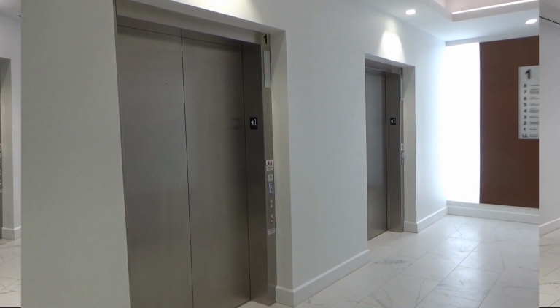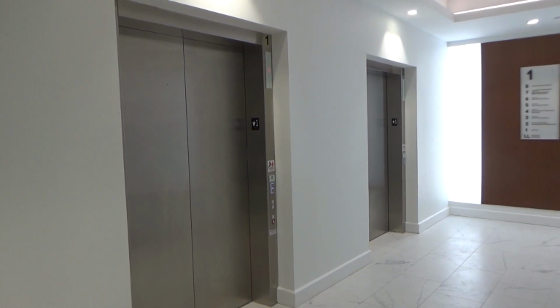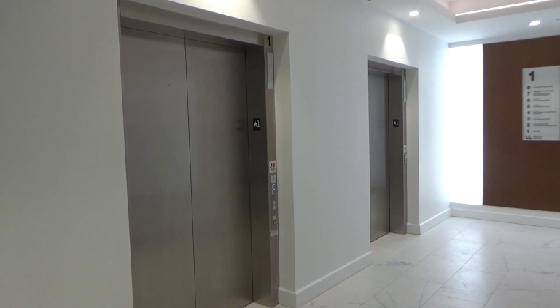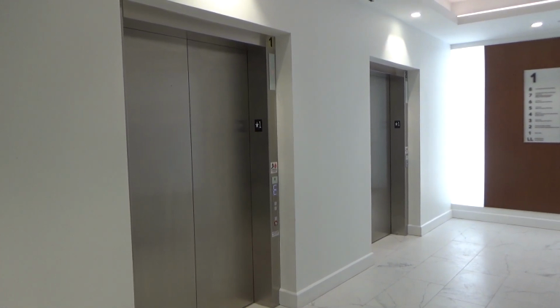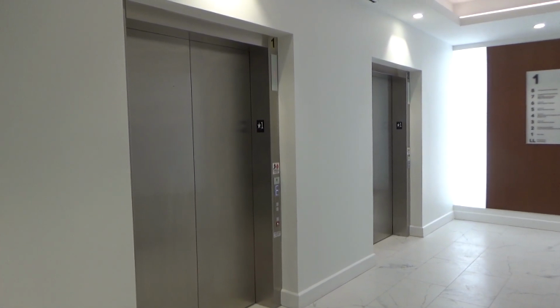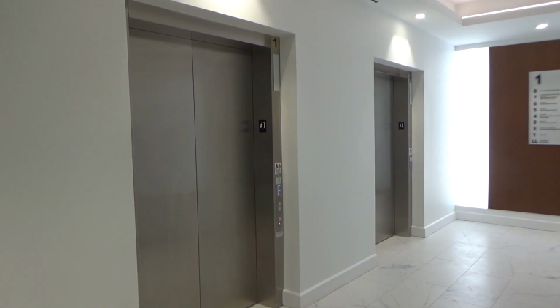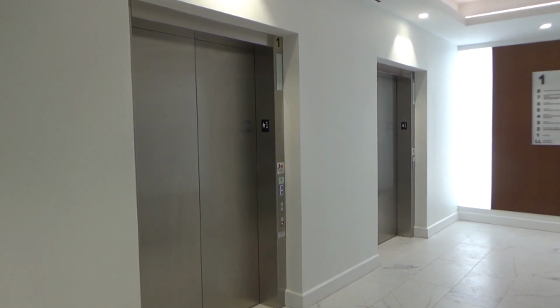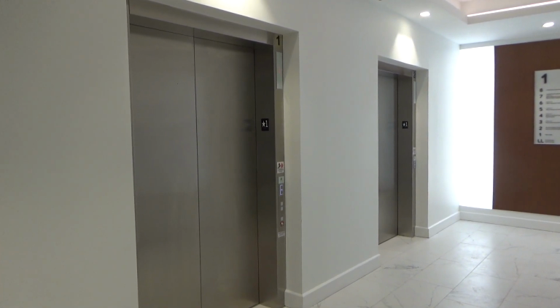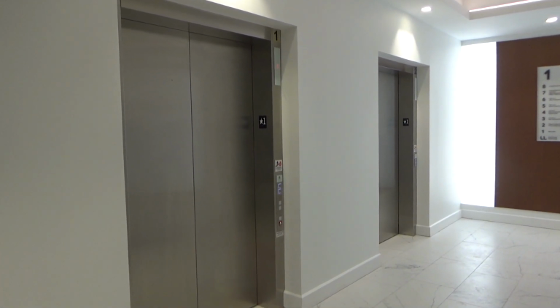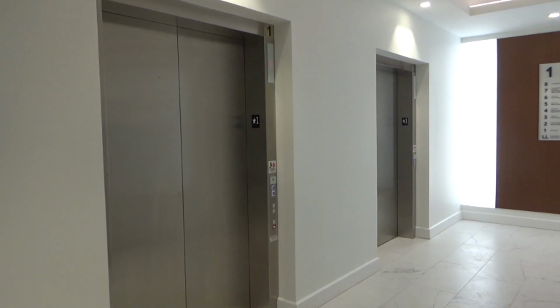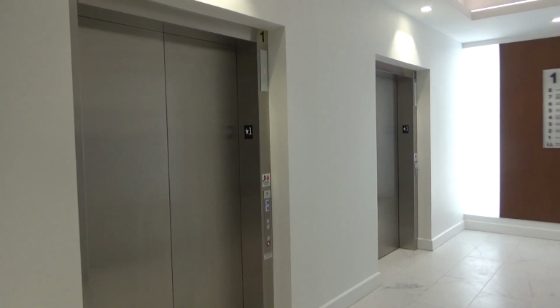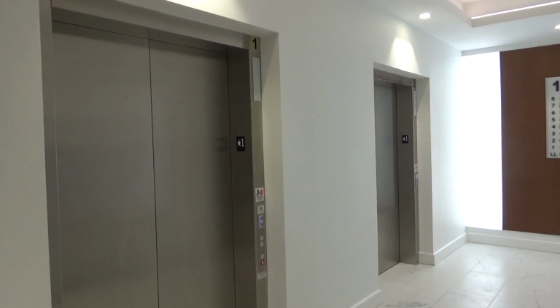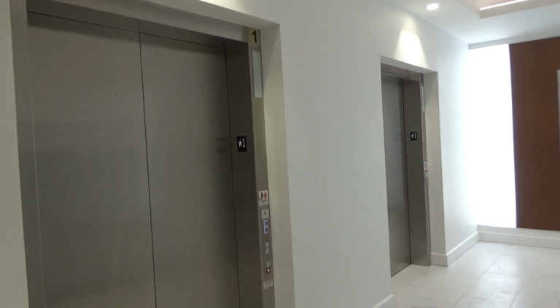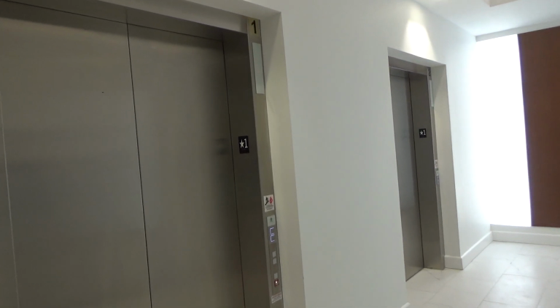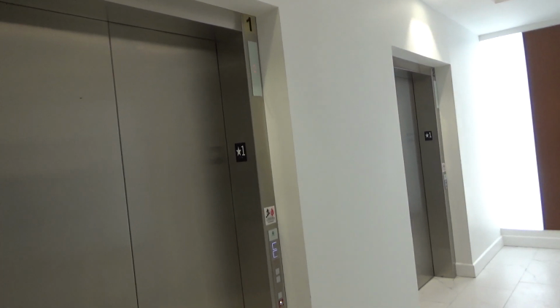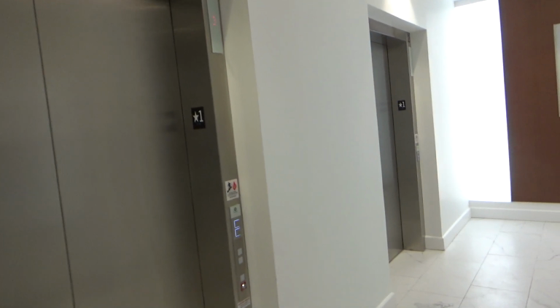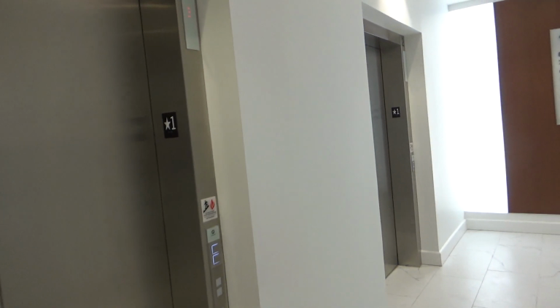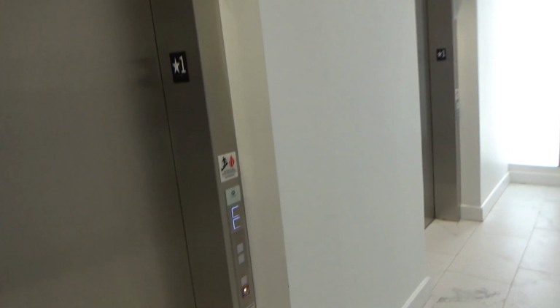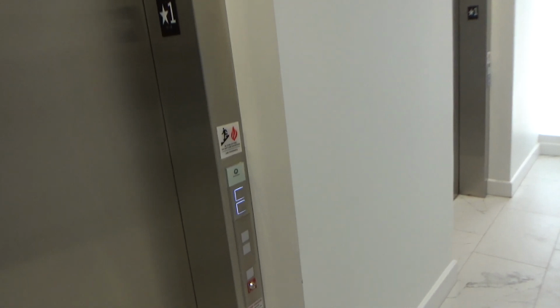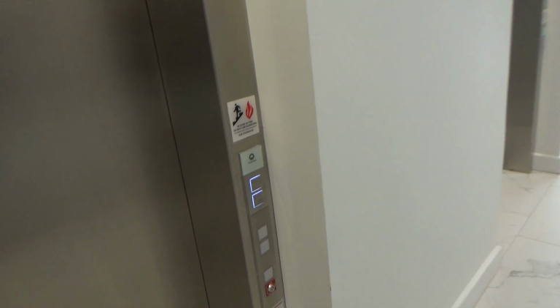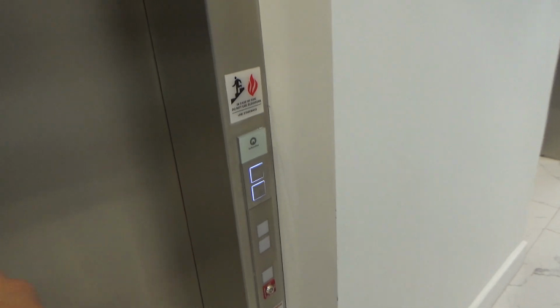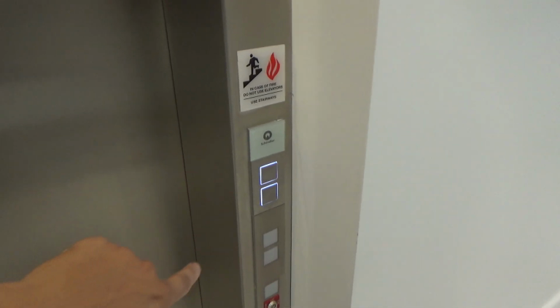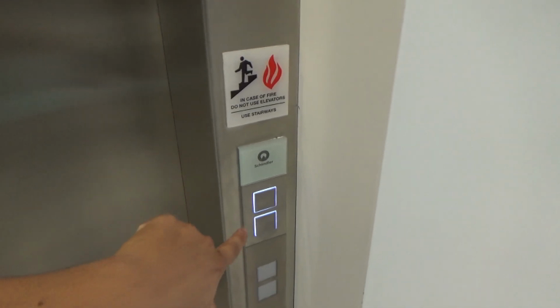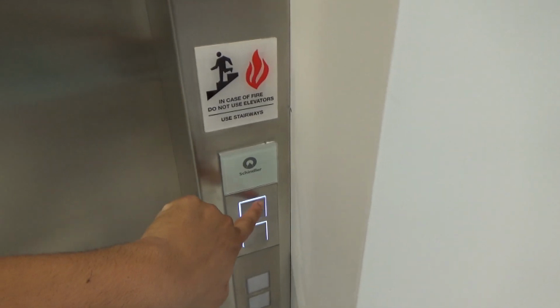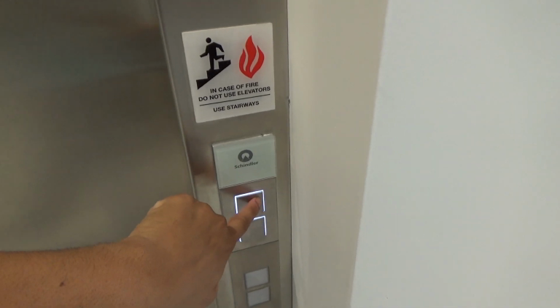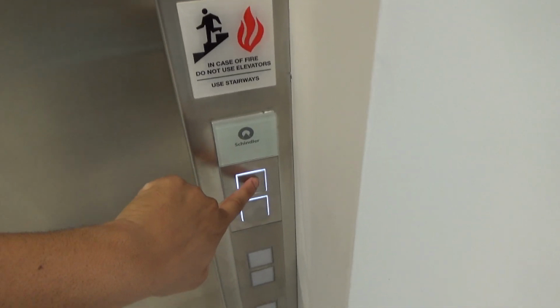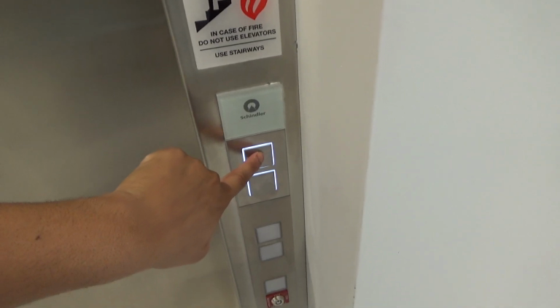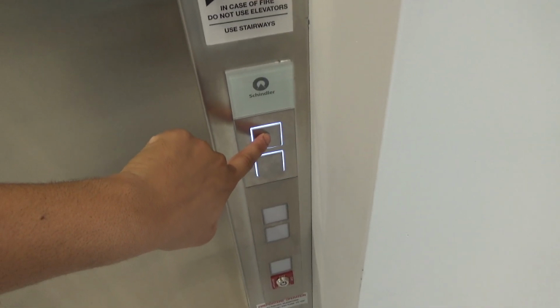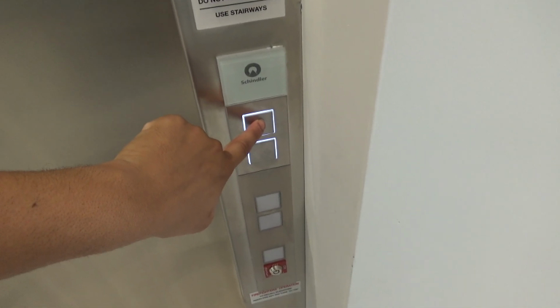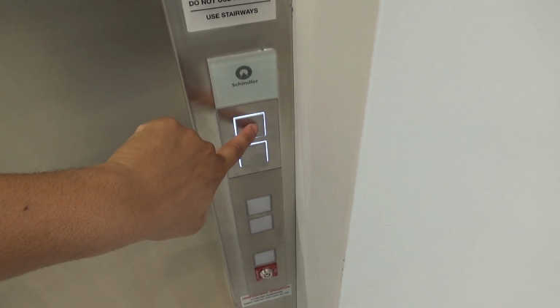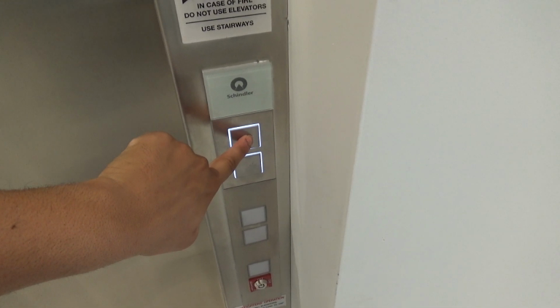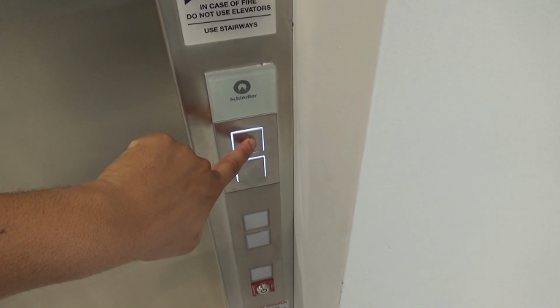These are the elevators at the brand new Murdoch building in Oakland, Pittsburgh, Pennsylvania. We got Schindler 3300XLs — my very first.